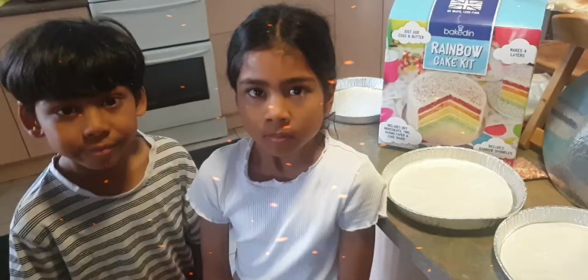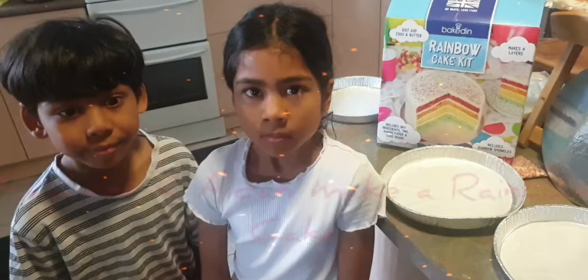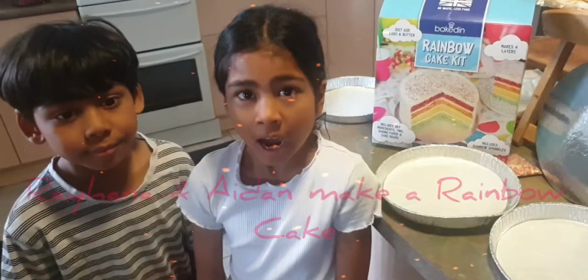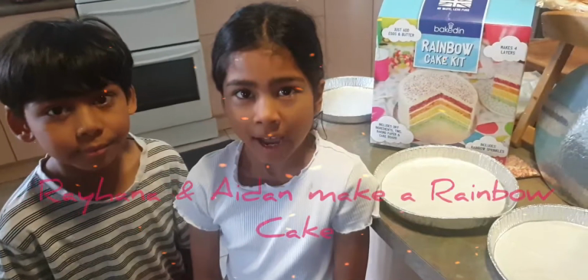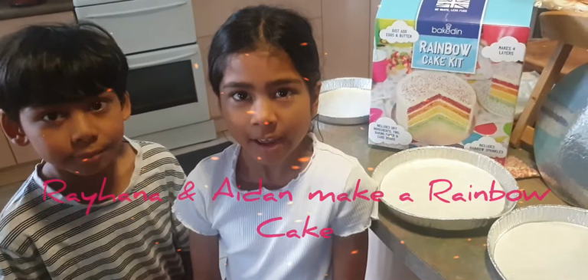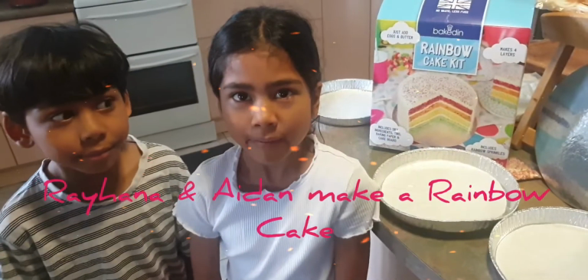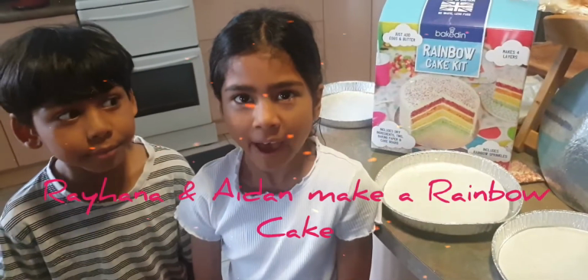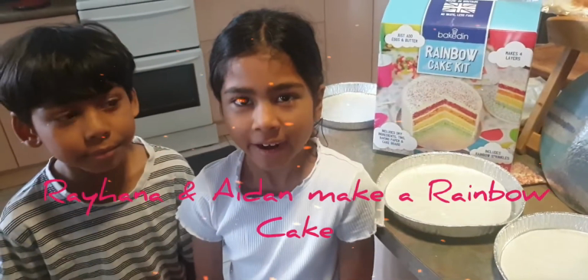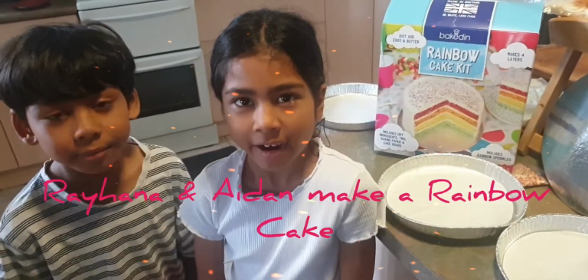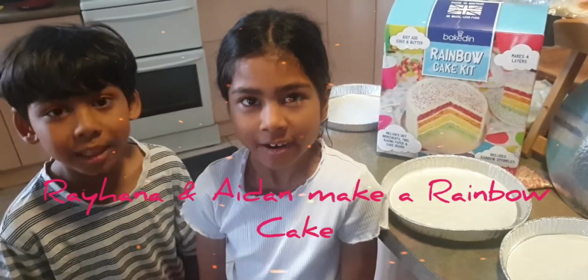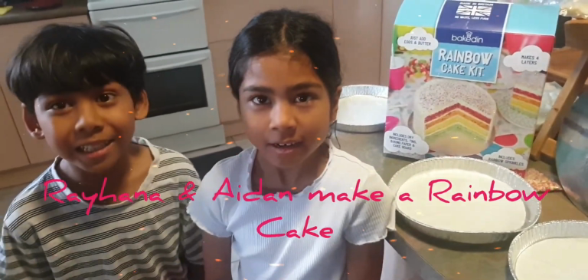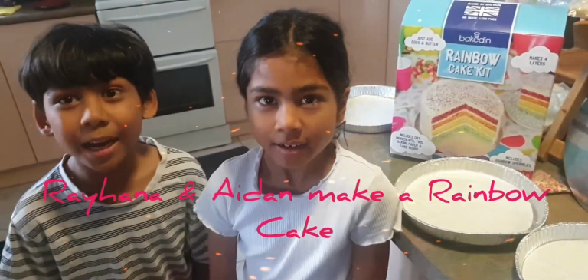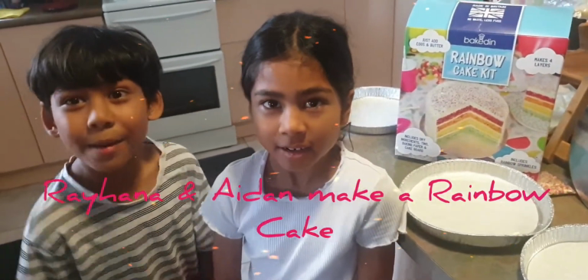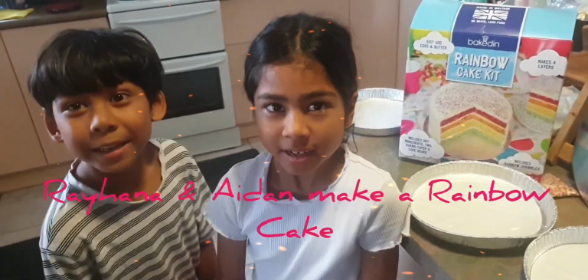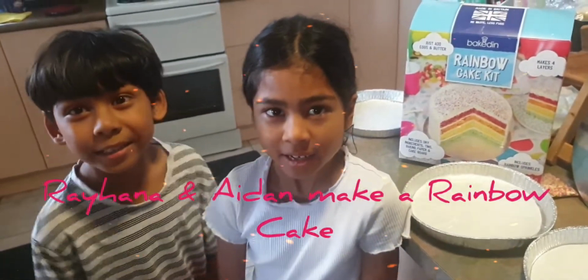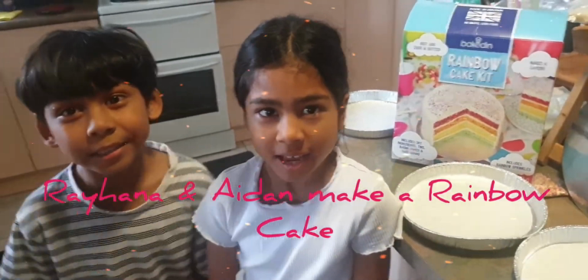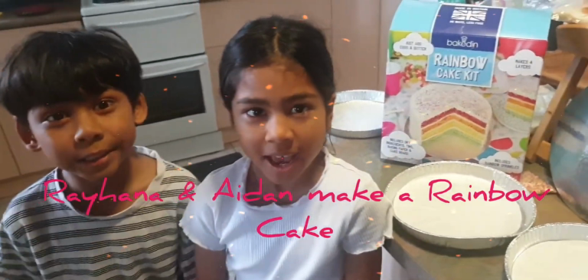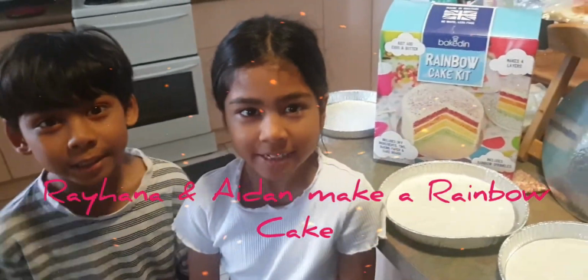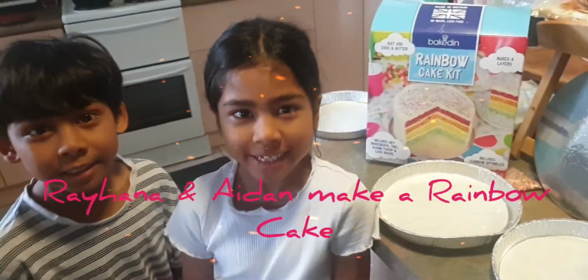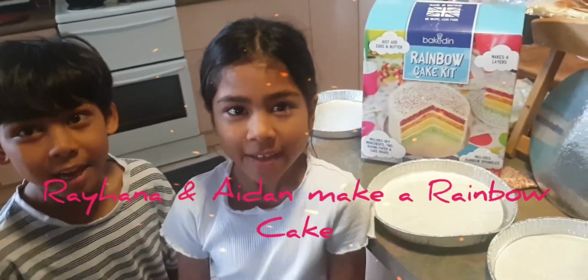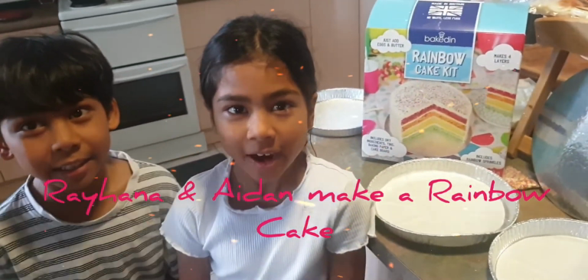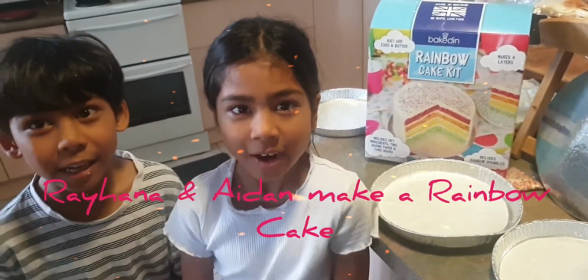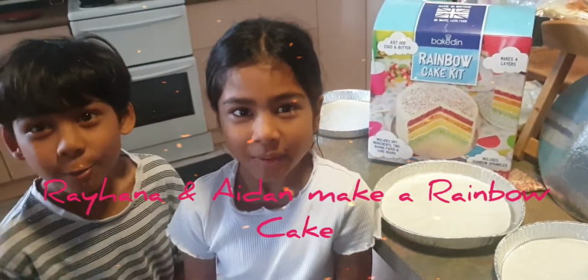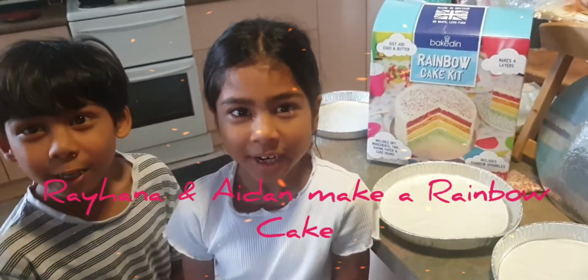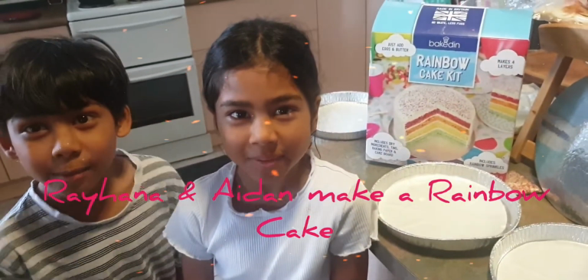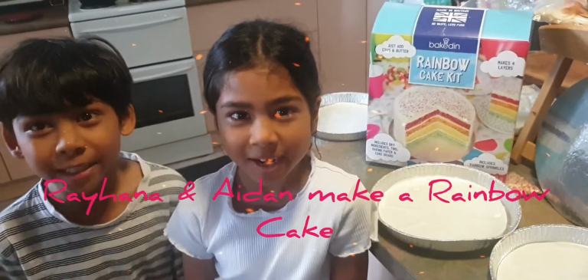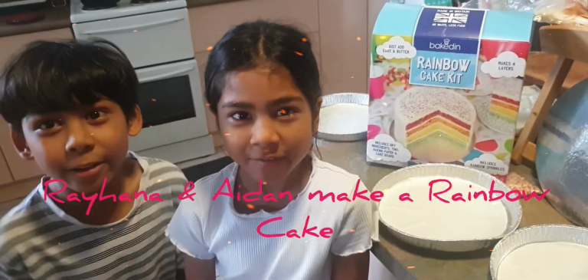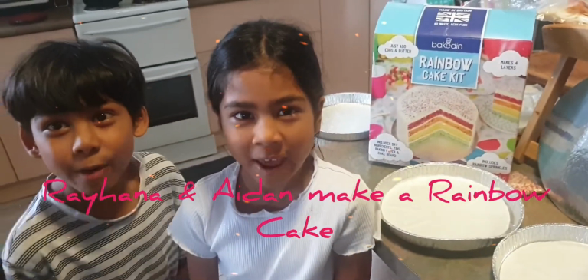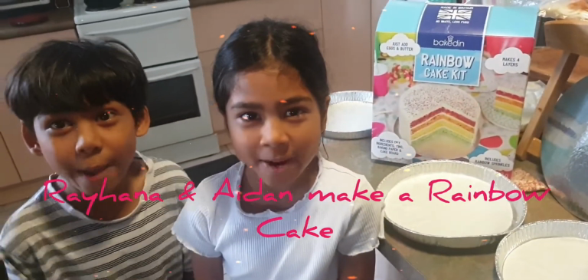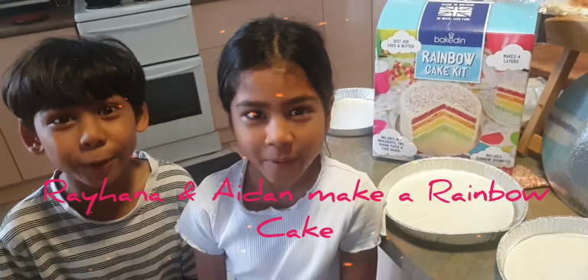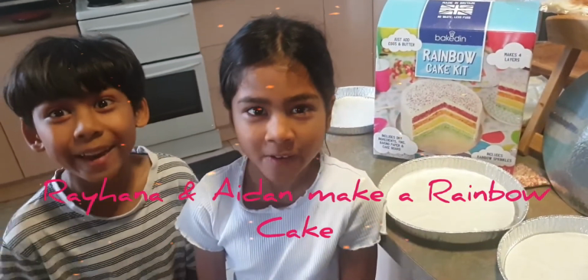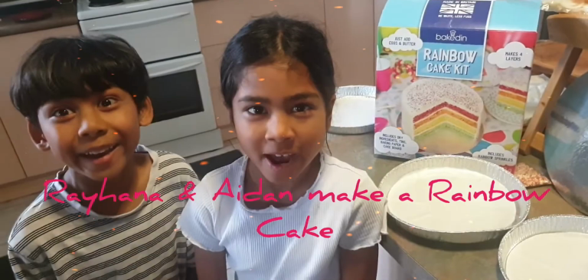Hi, I'm Hannah and I'm Aidan and together we're going to make a rainbow cake.